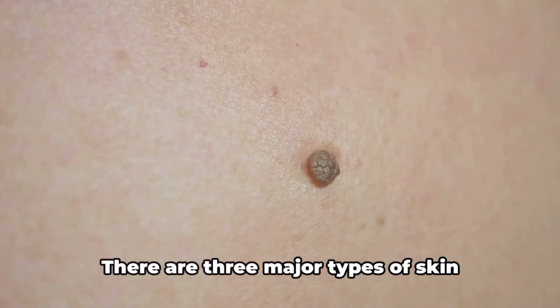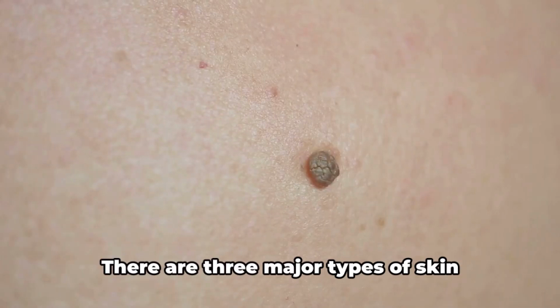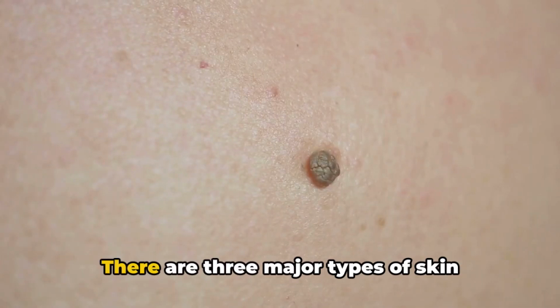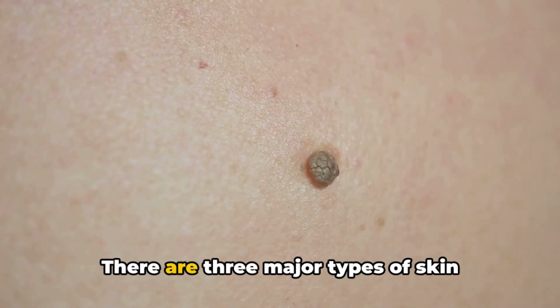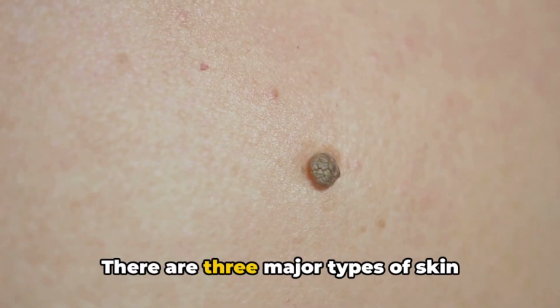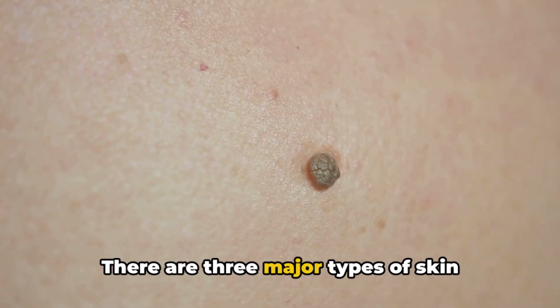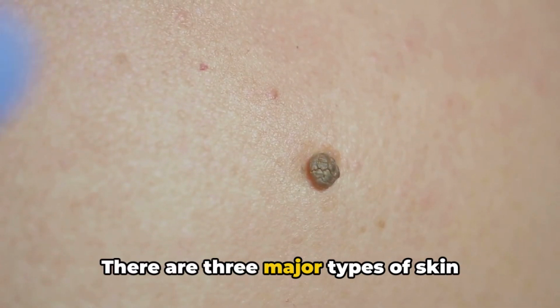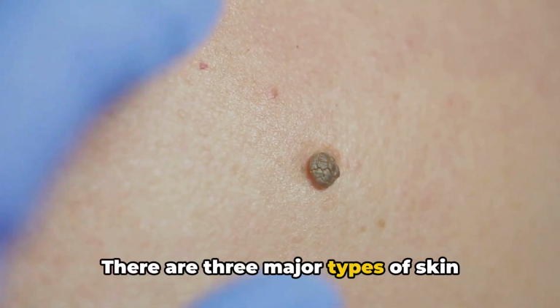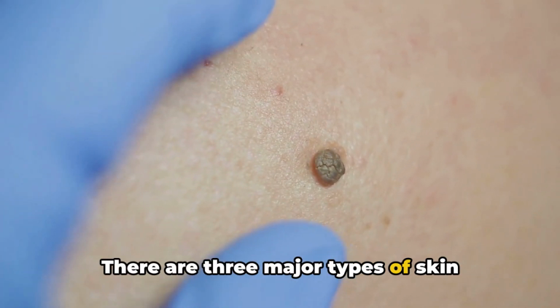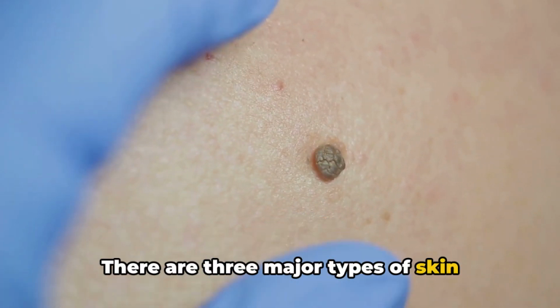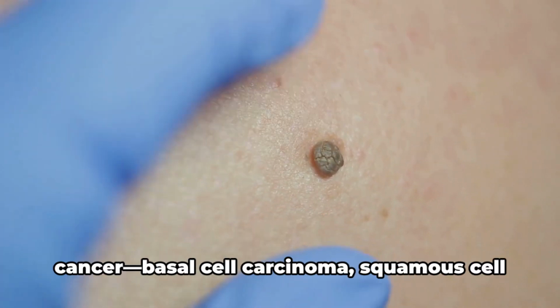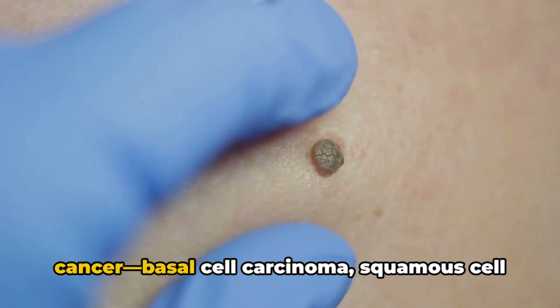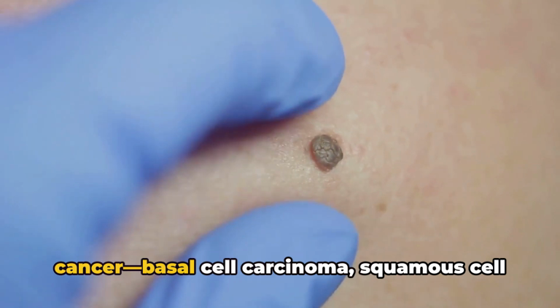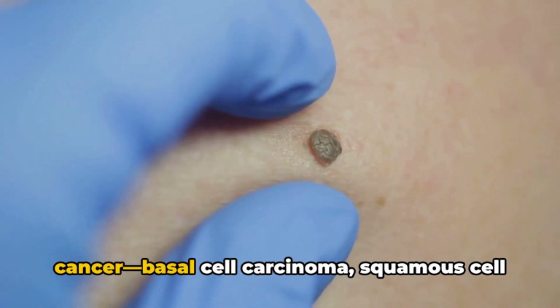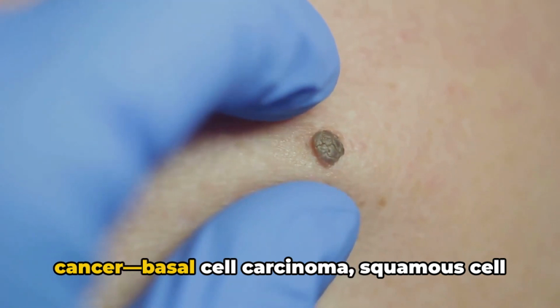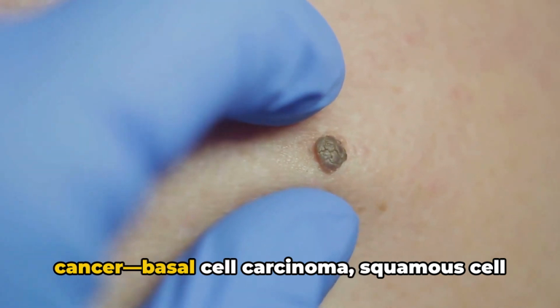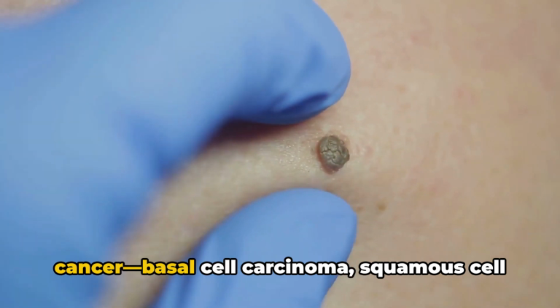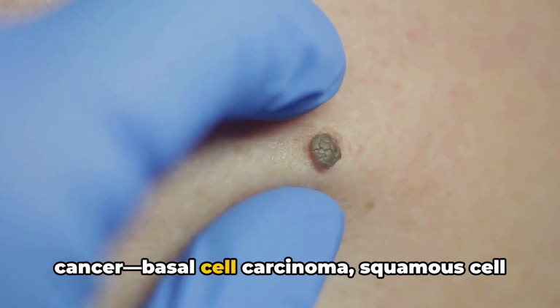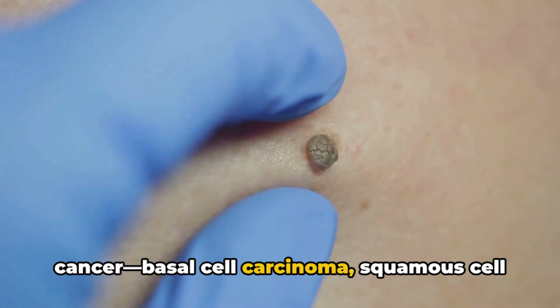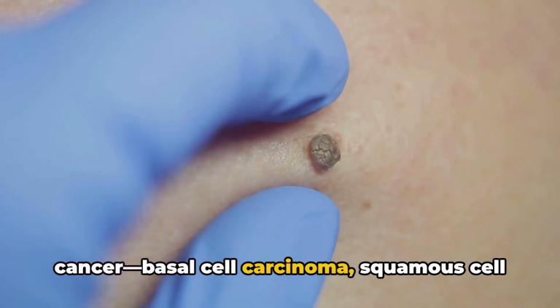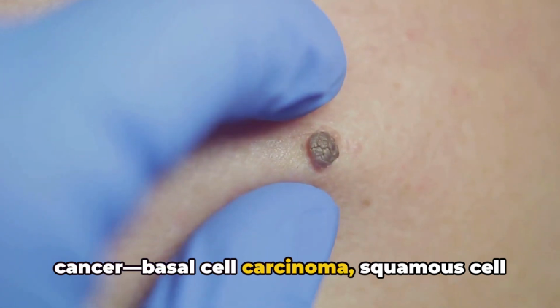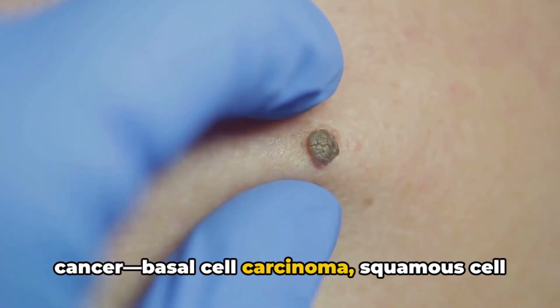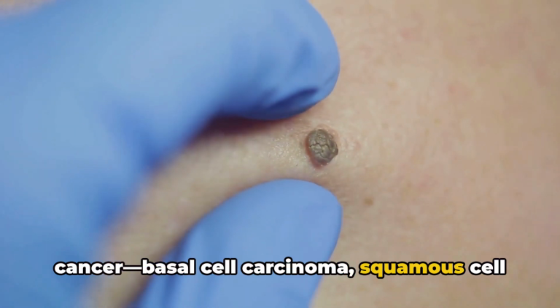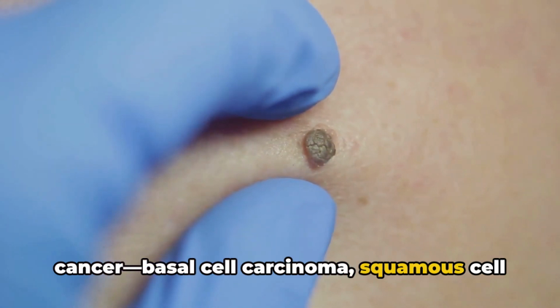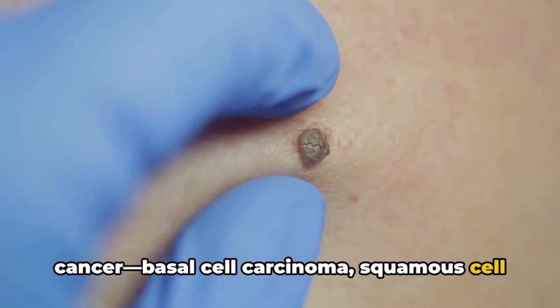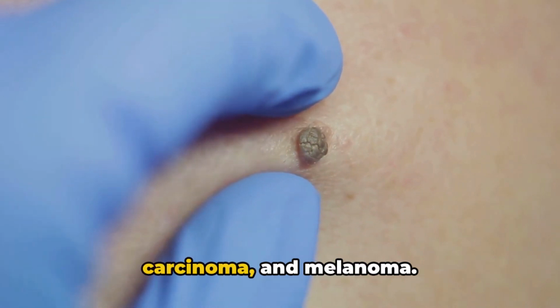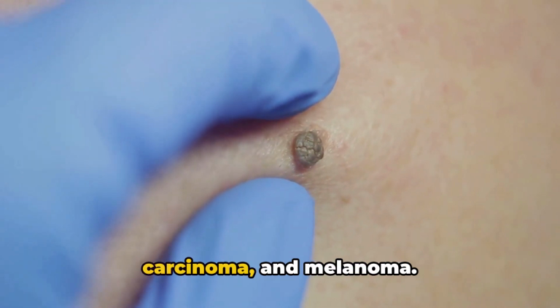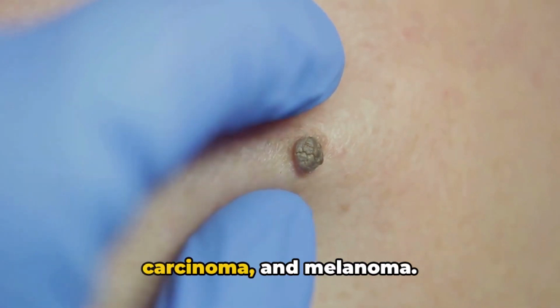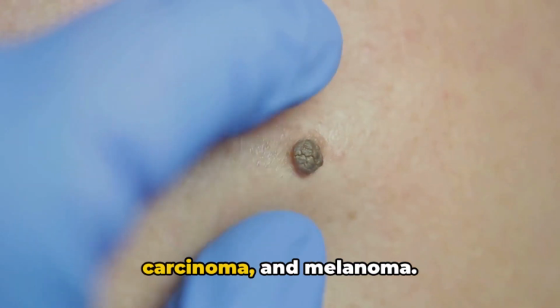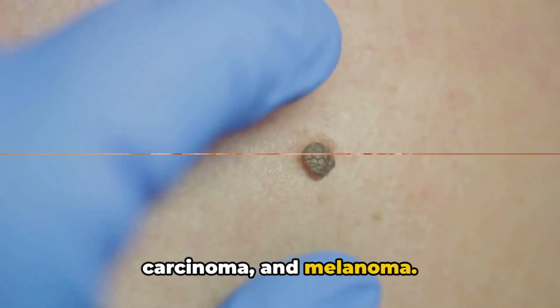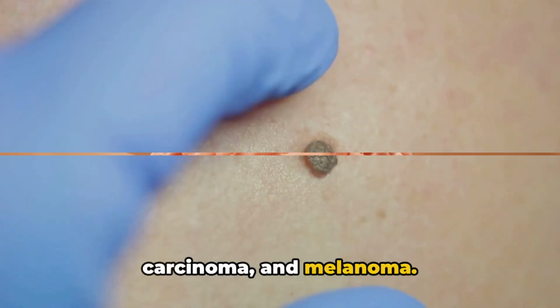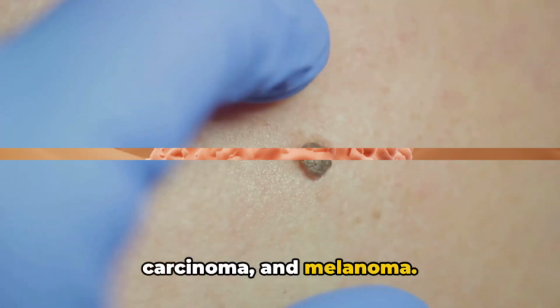There are three major types of skin cancer: basal cell carcinoma, squamous cell carcinoma, and melanoma.